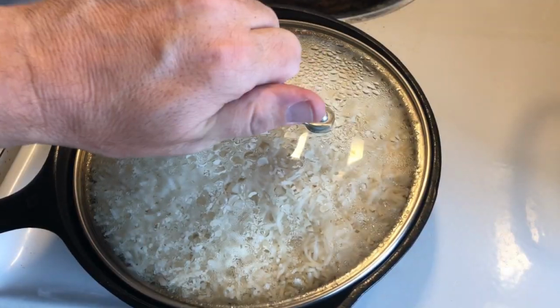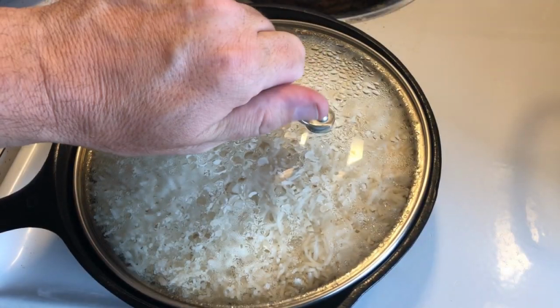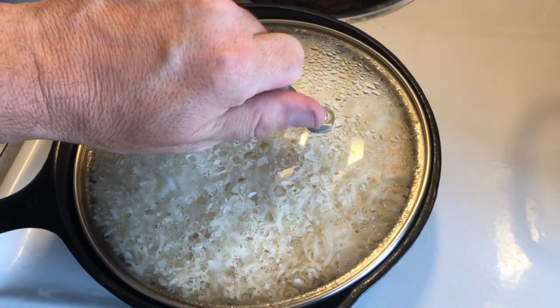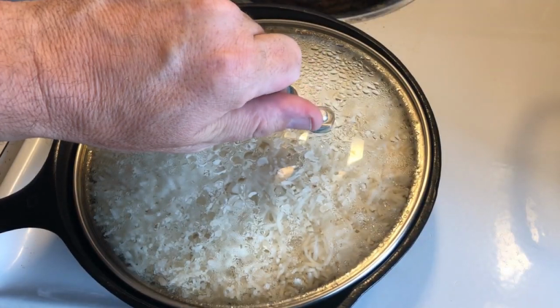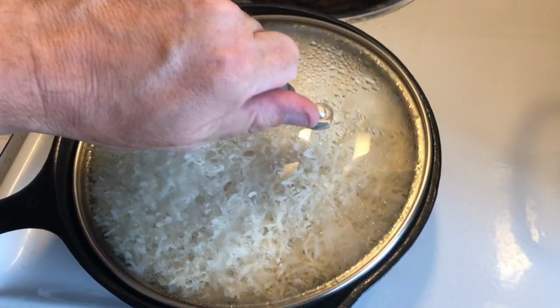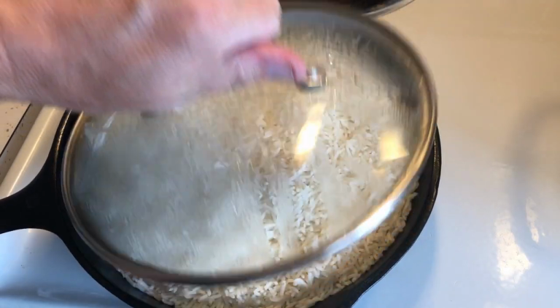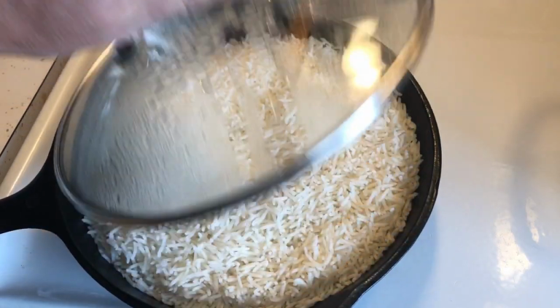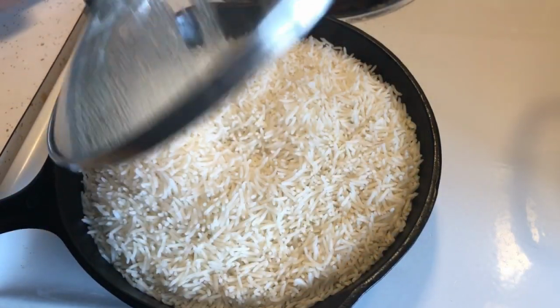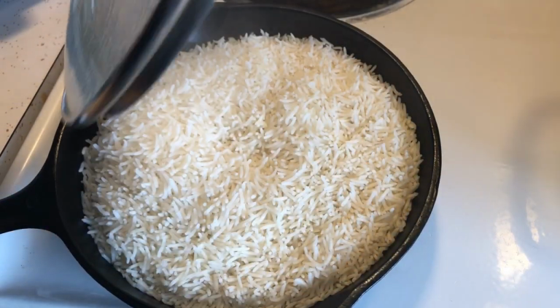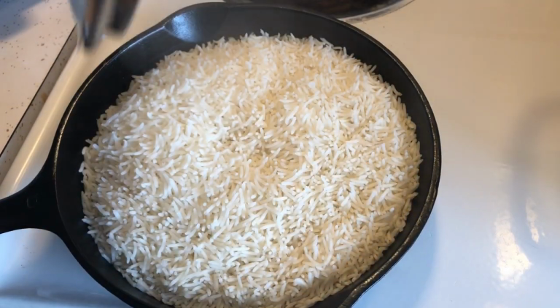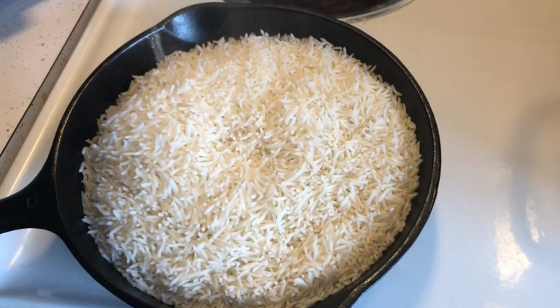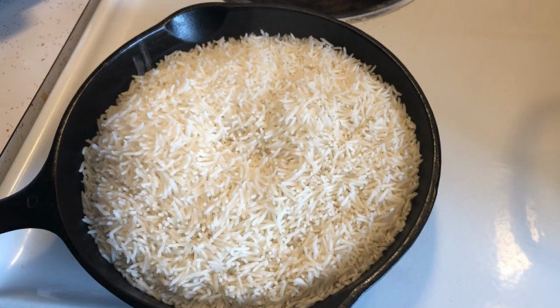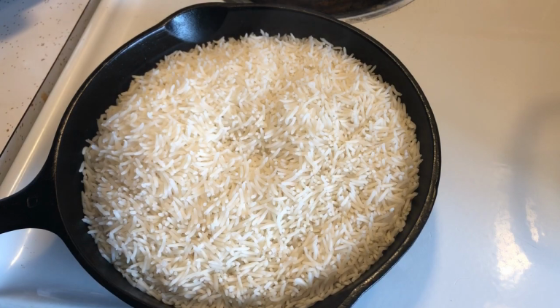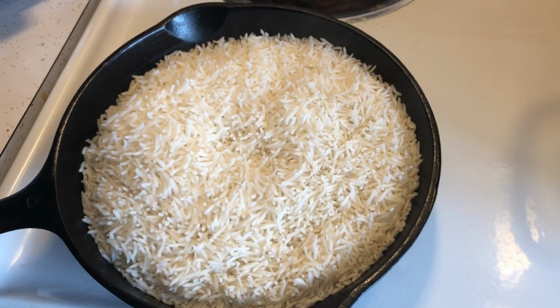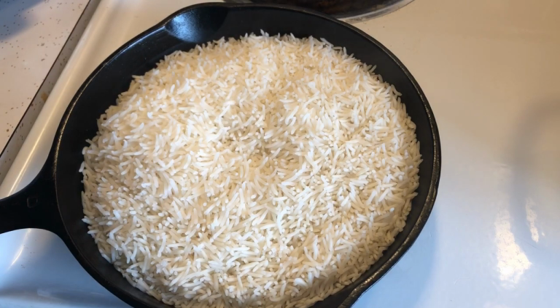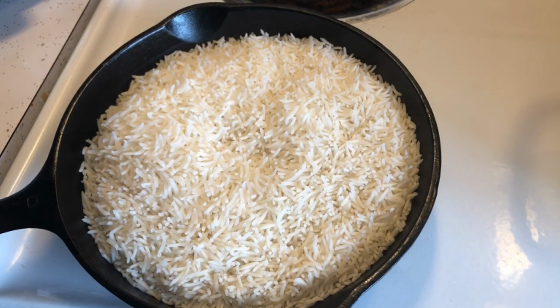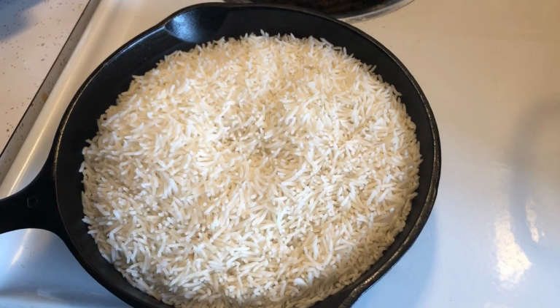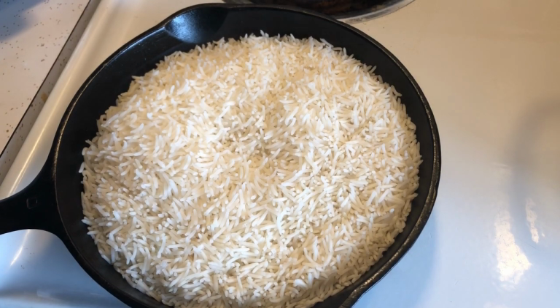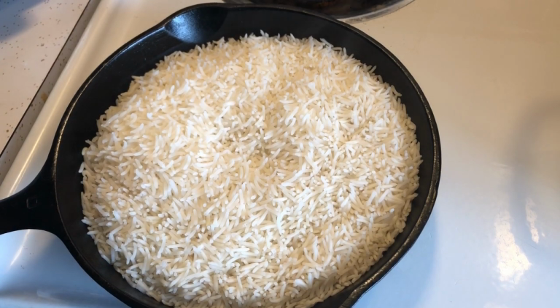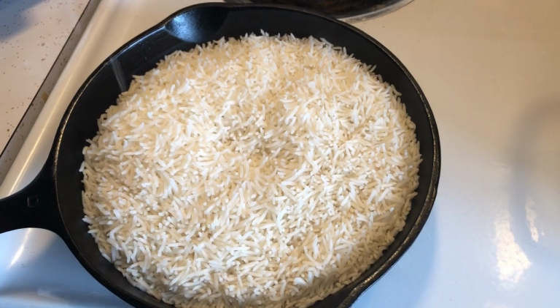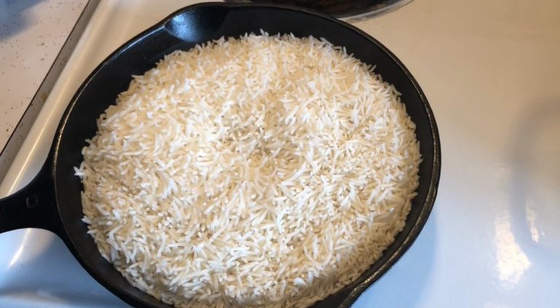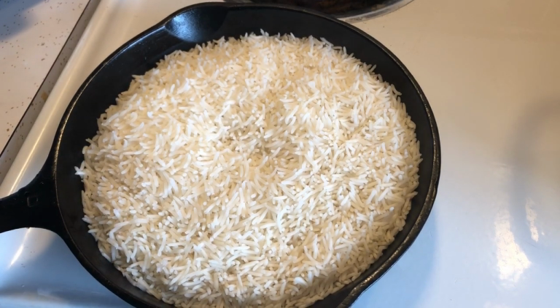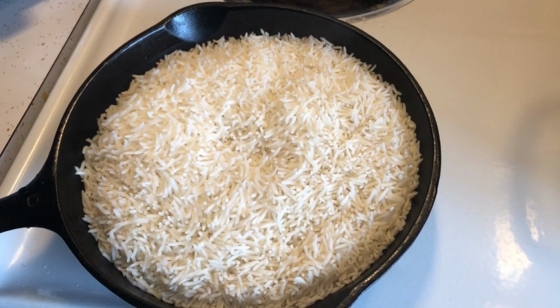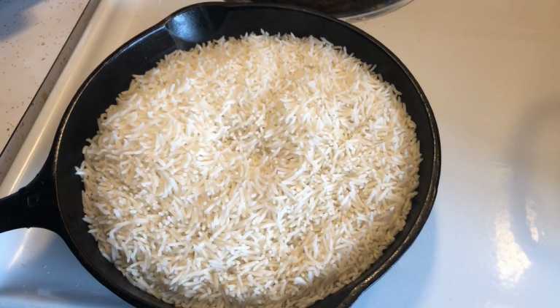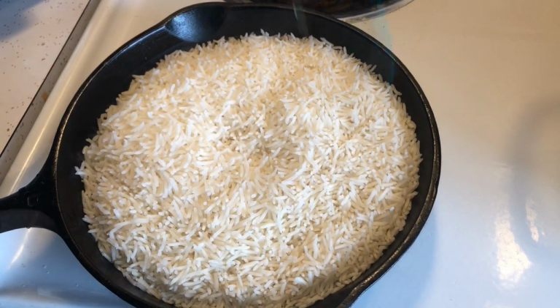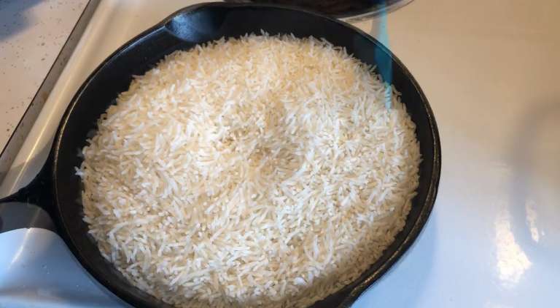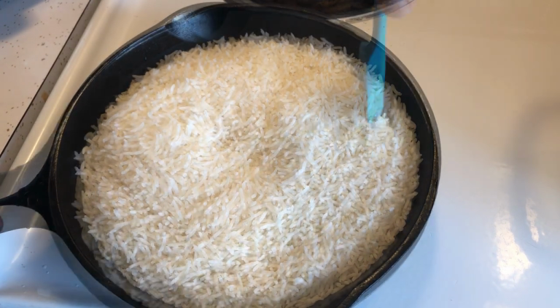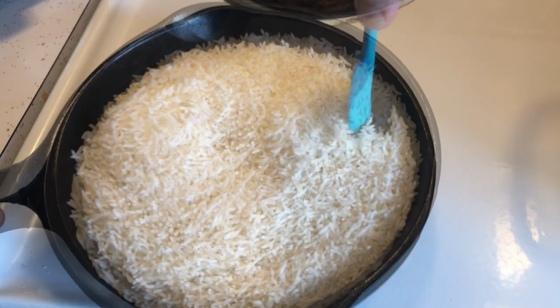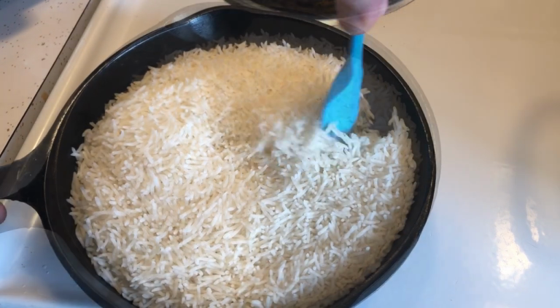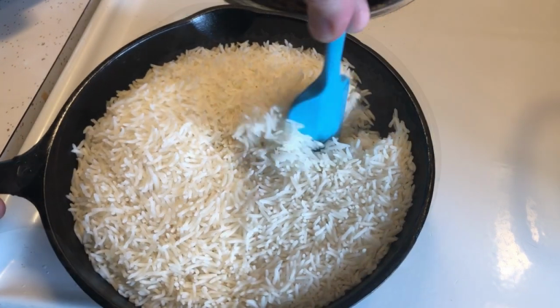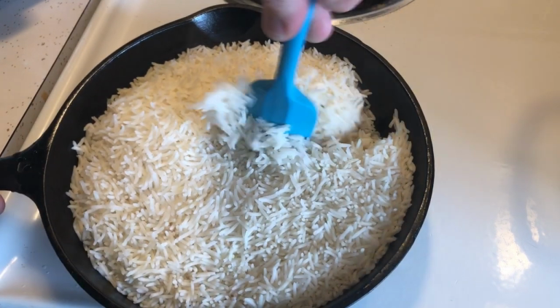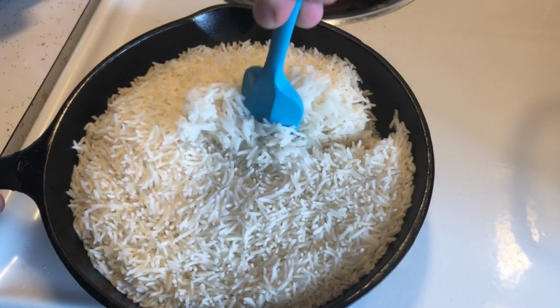After that we remove it from the heat and let it rest for another 10 minutes. Then our rice is ready, and all we do is mix in the rest of our ingredients.